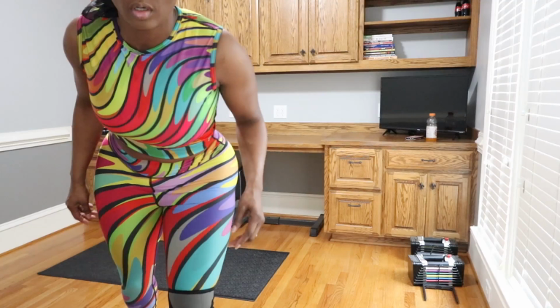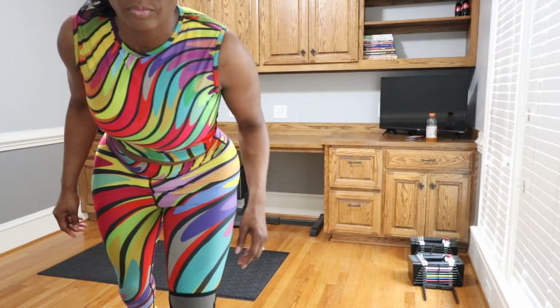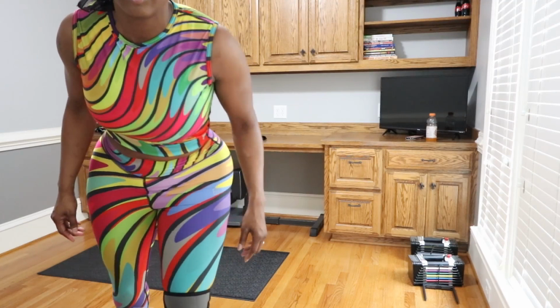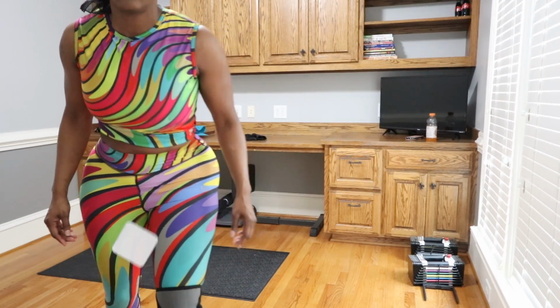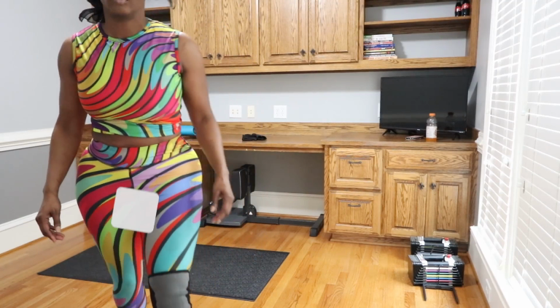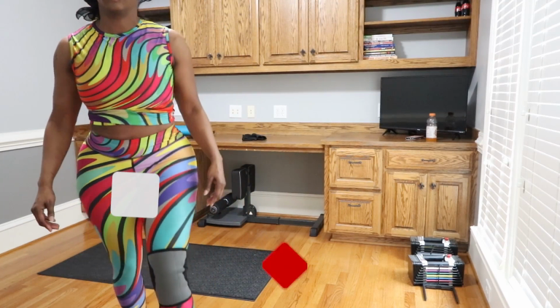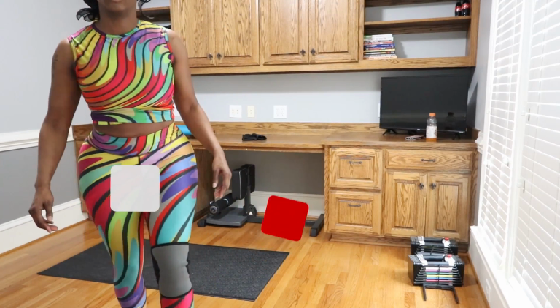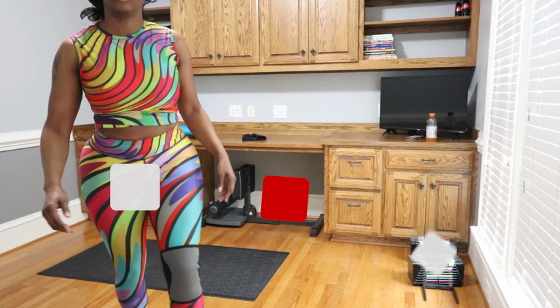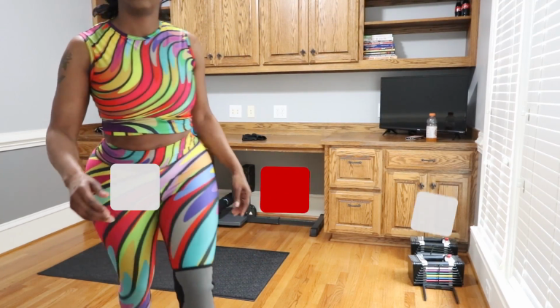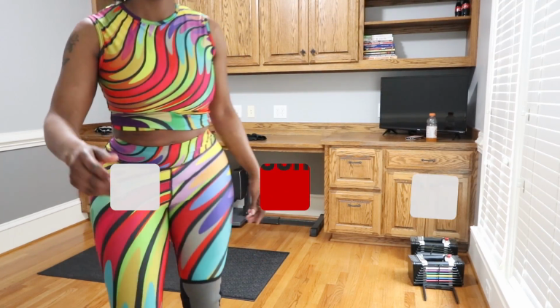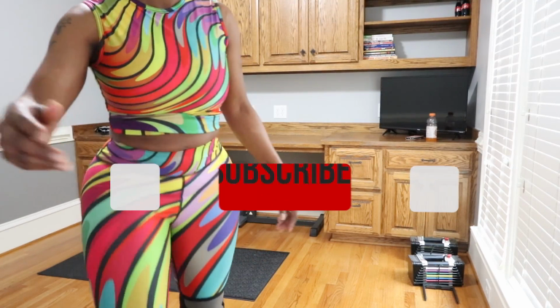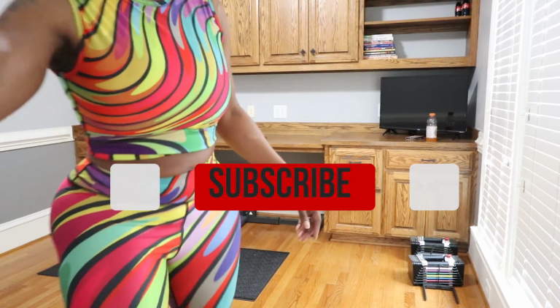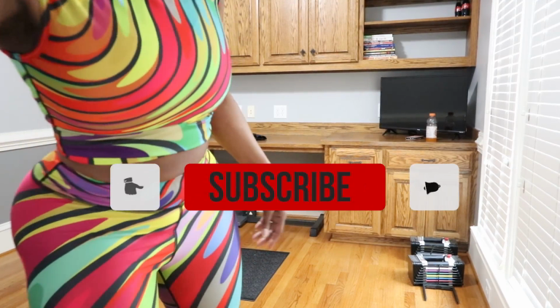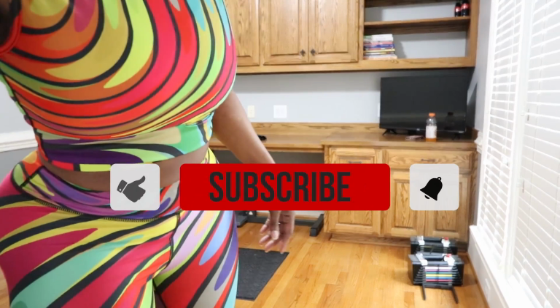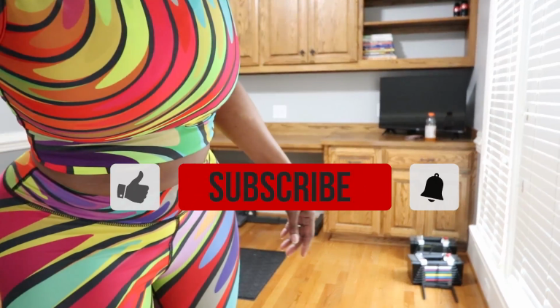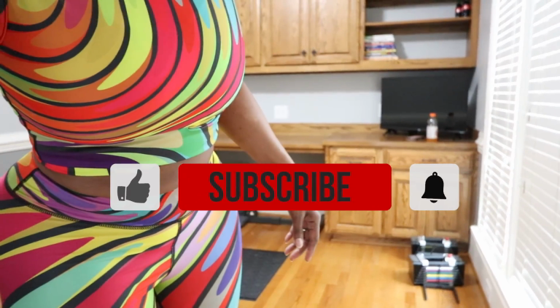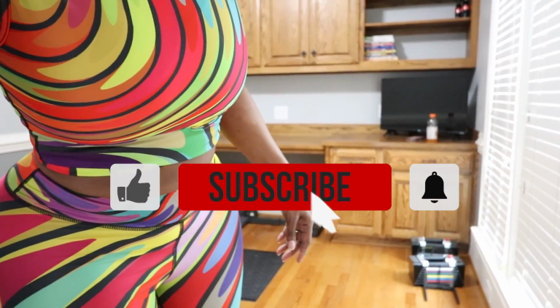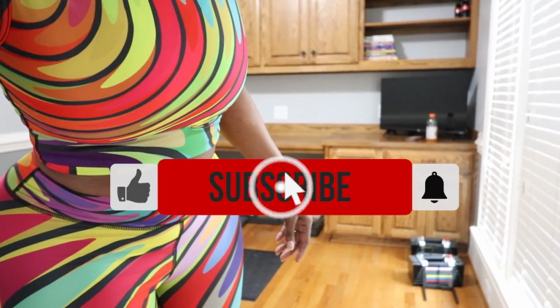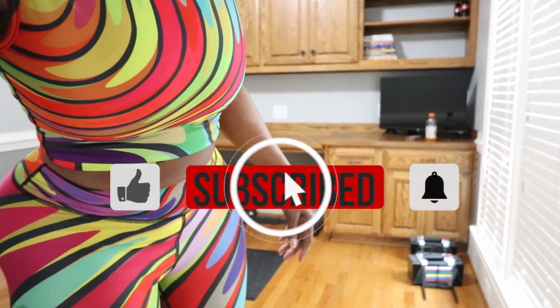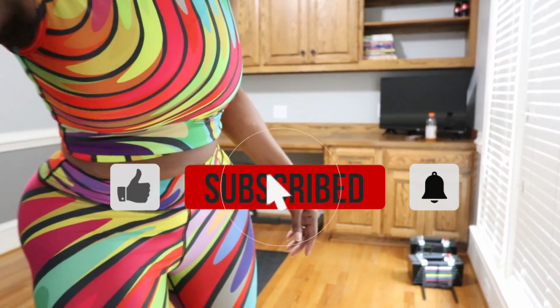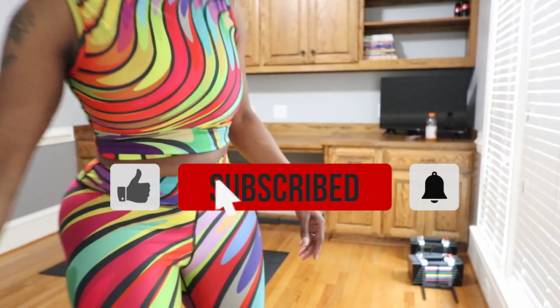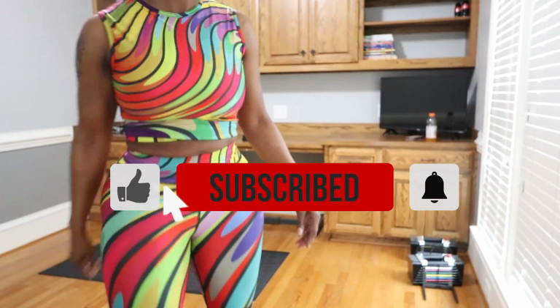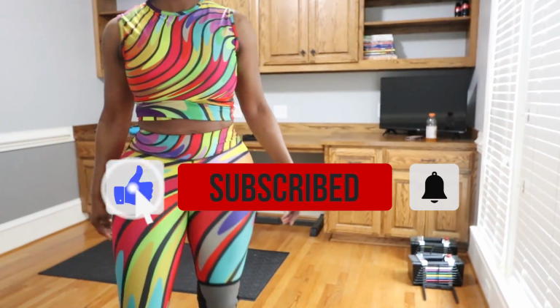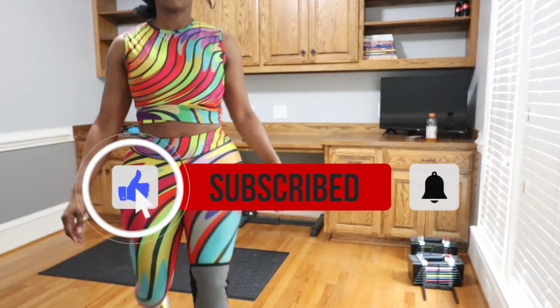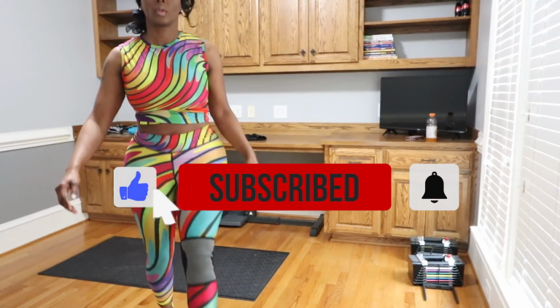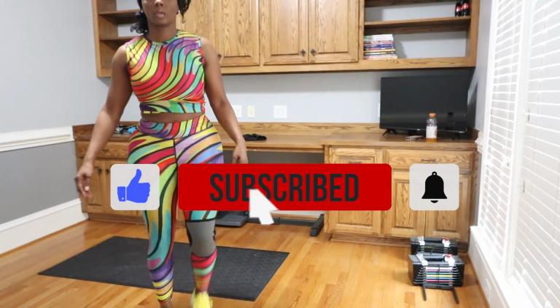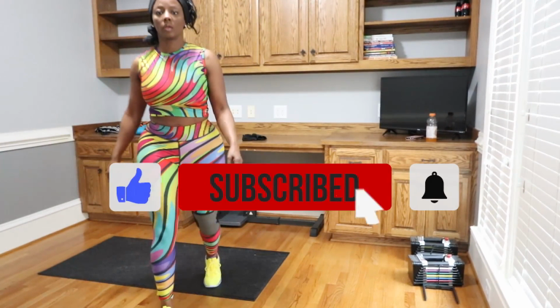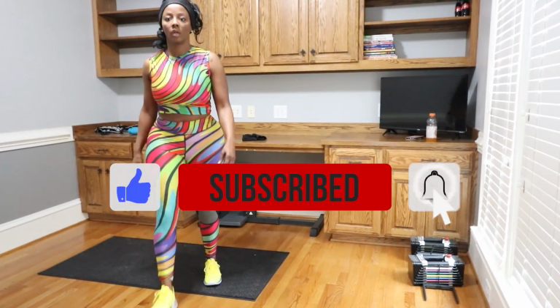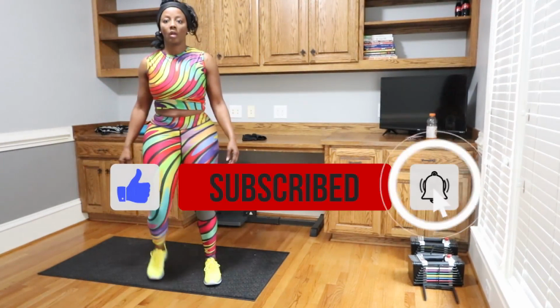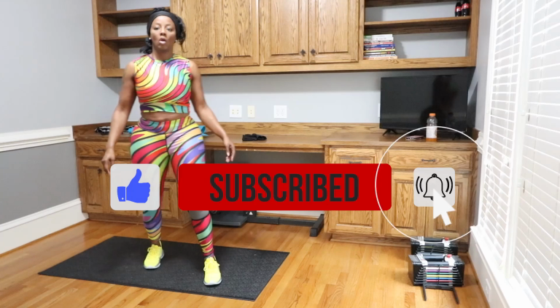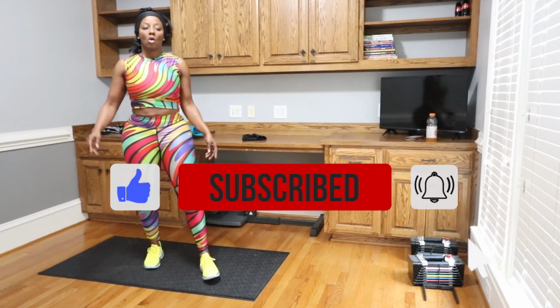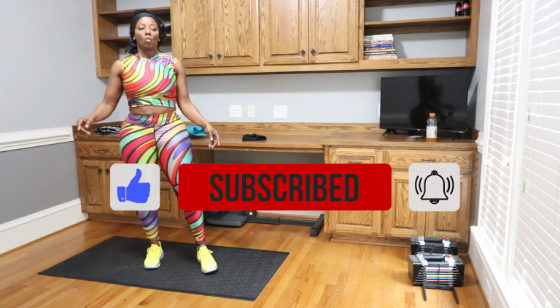Want to stay updated on all our videos? Click the subscribe button, click the bell button — that's it.